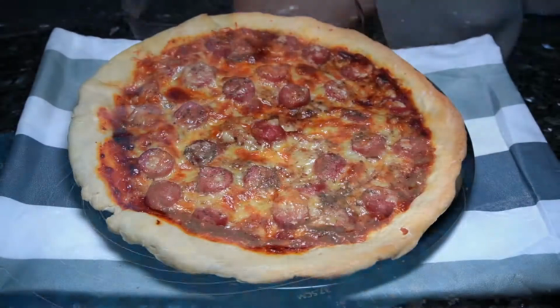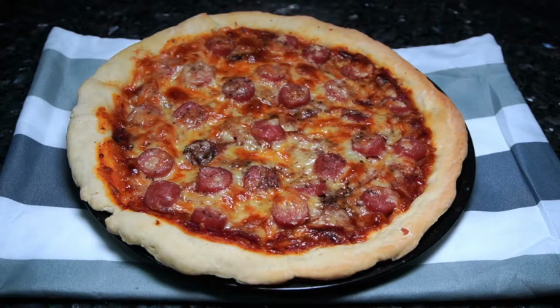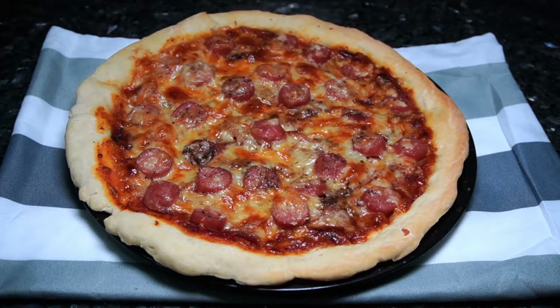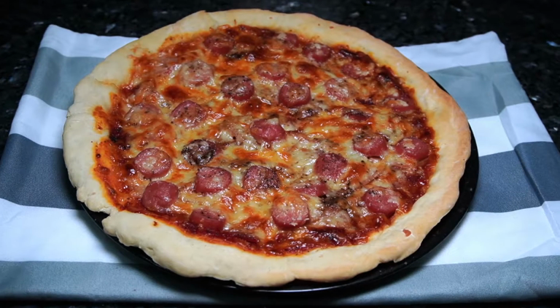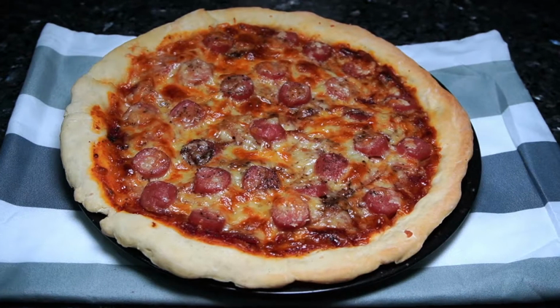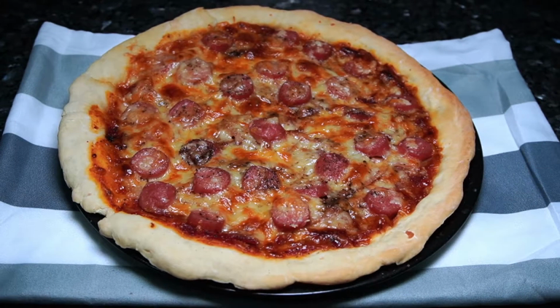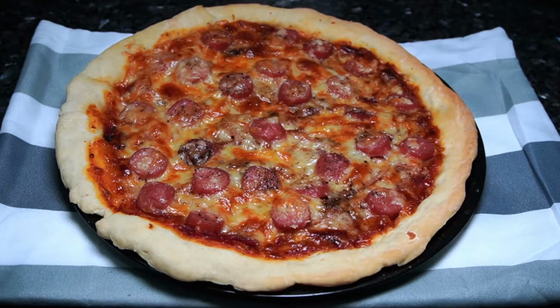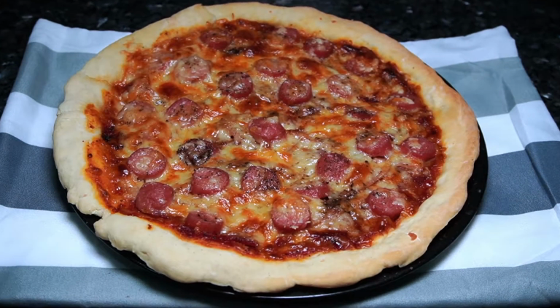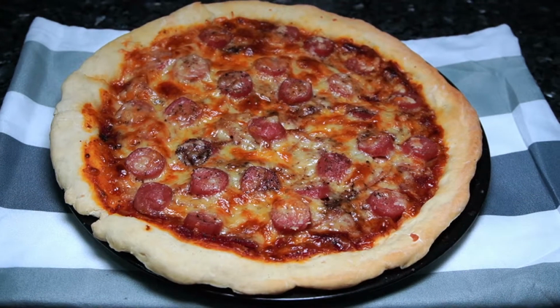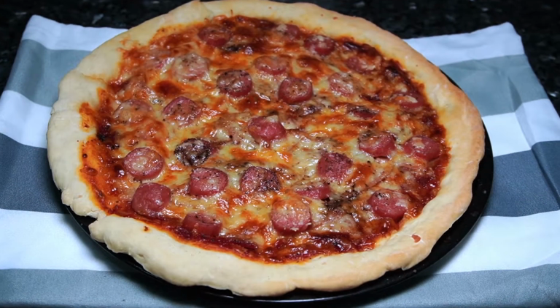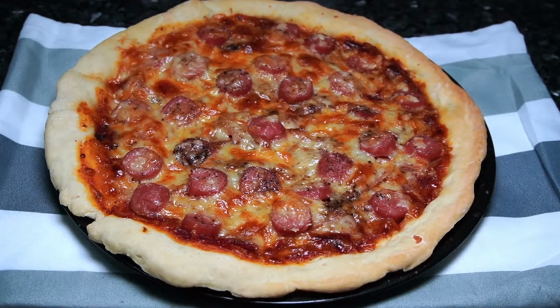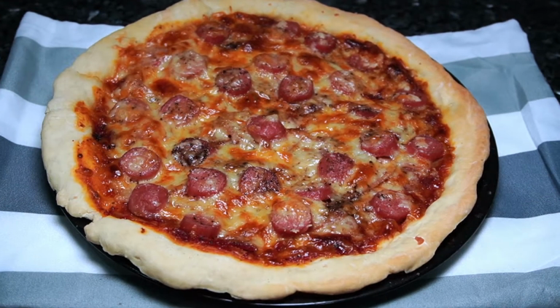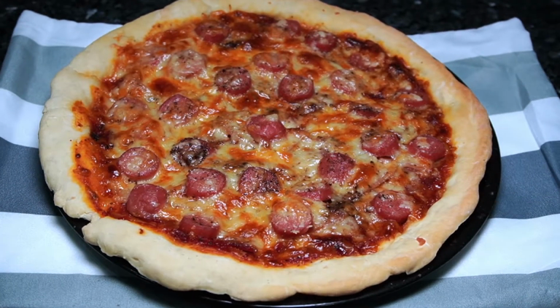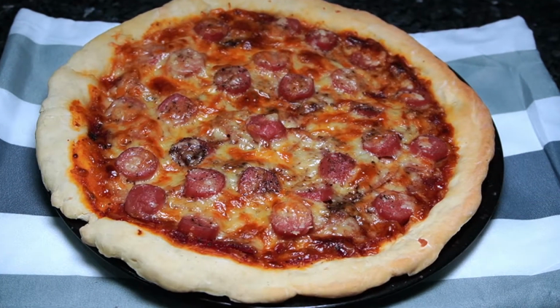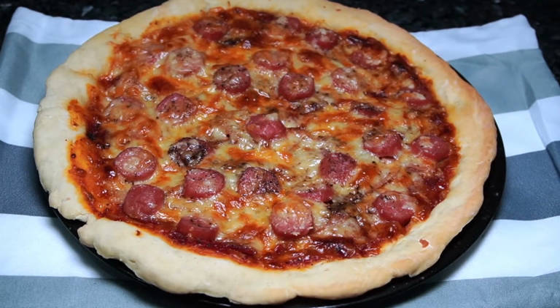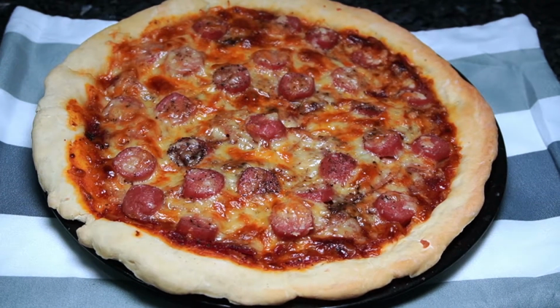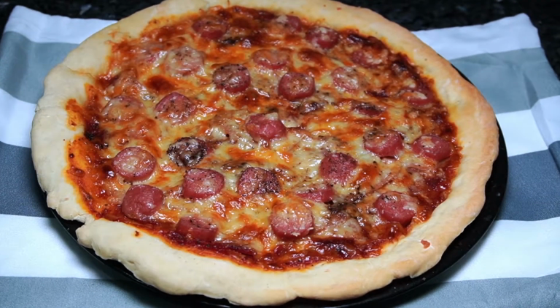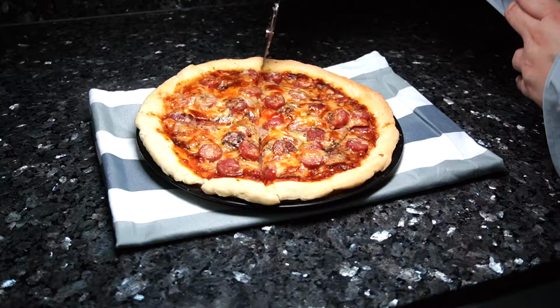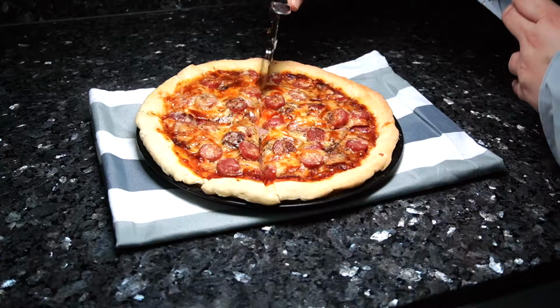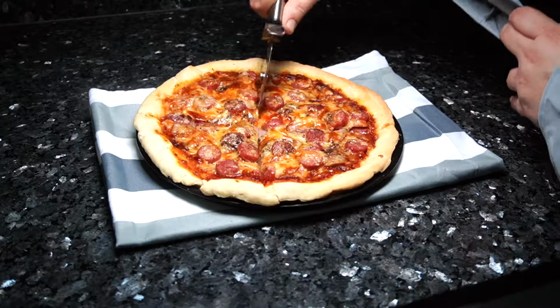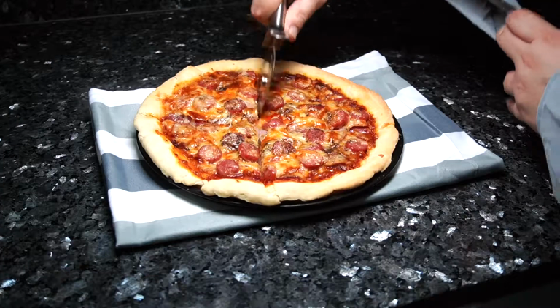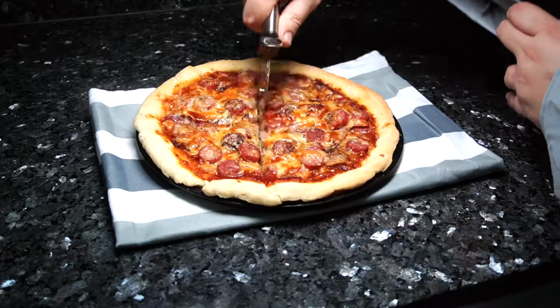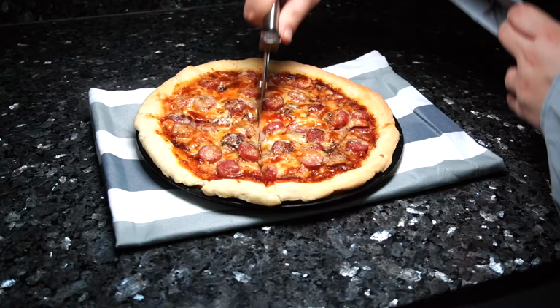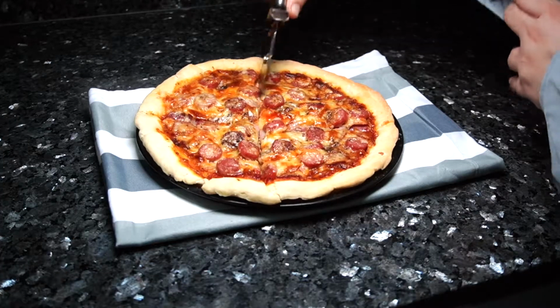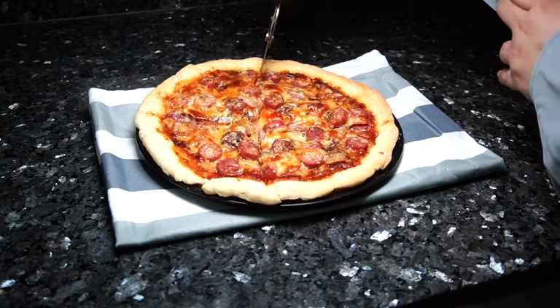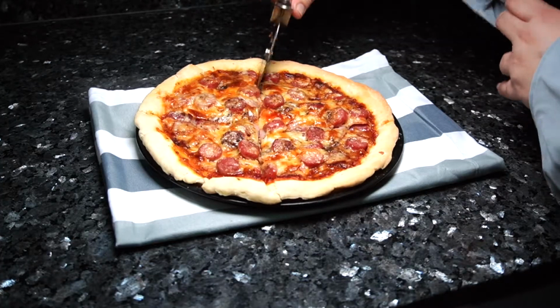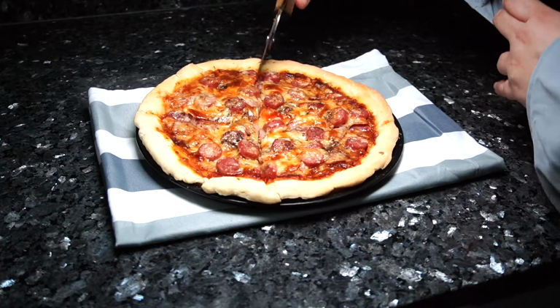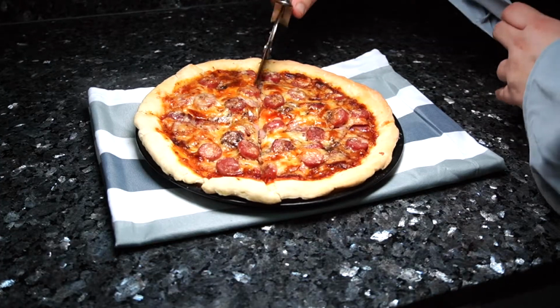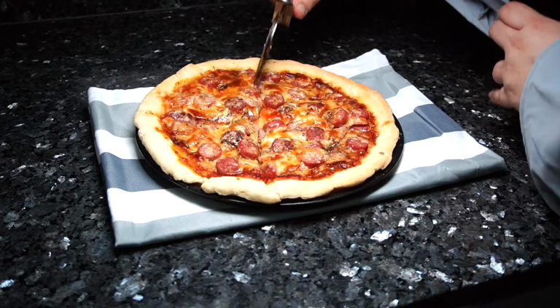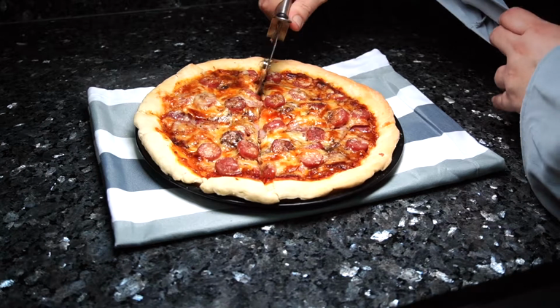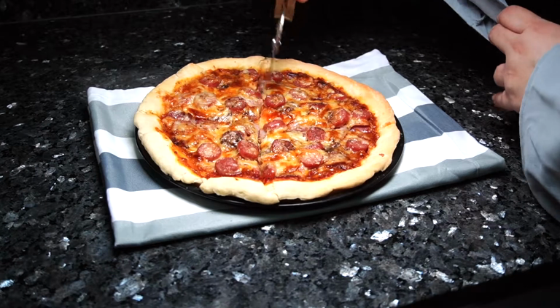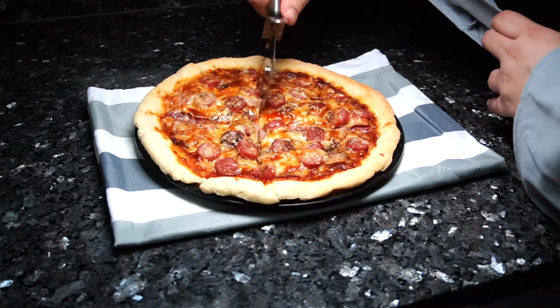This is how it looks like once it's out of the oven. You can add any topping of your preferred choice.